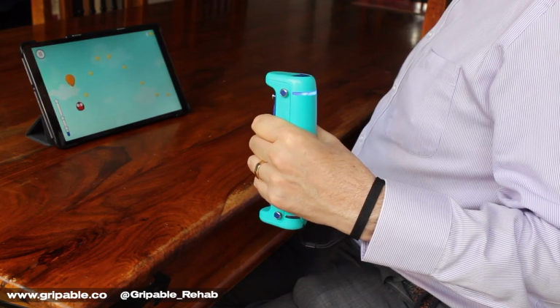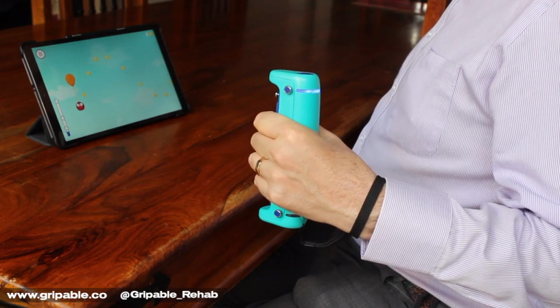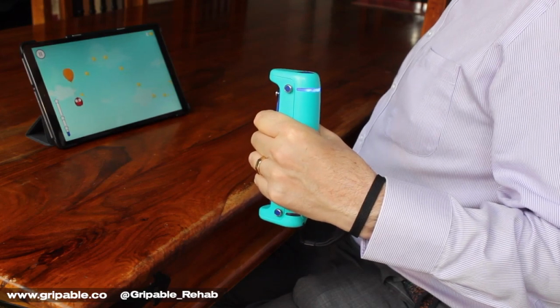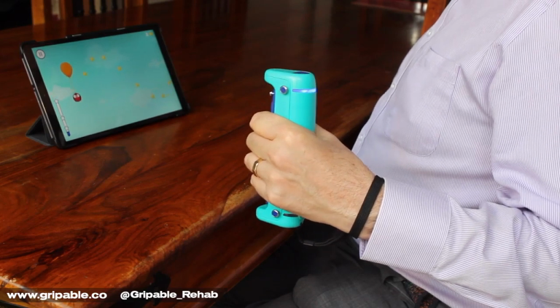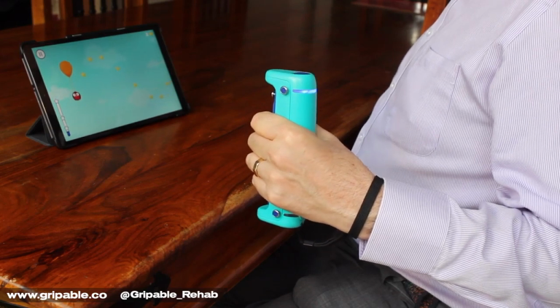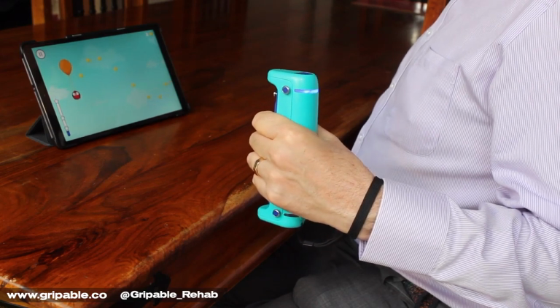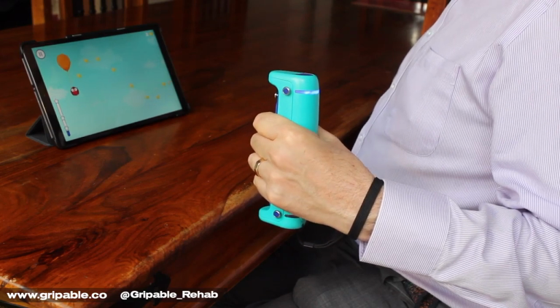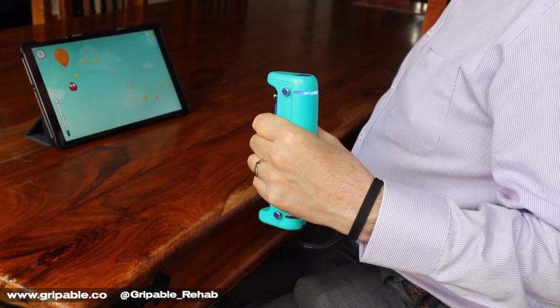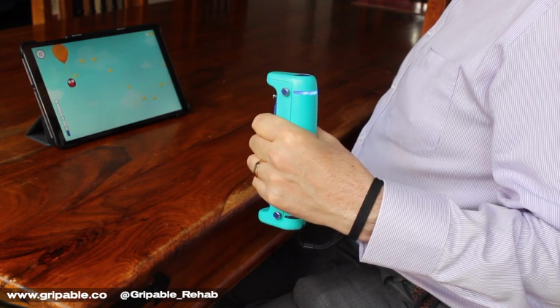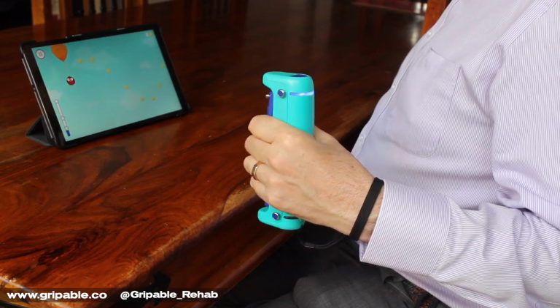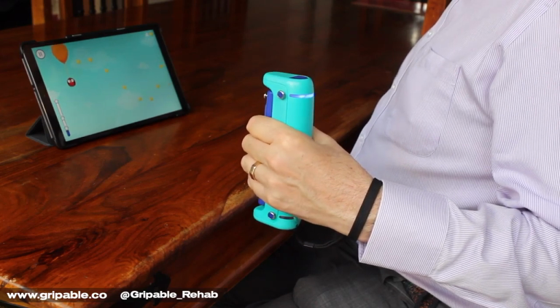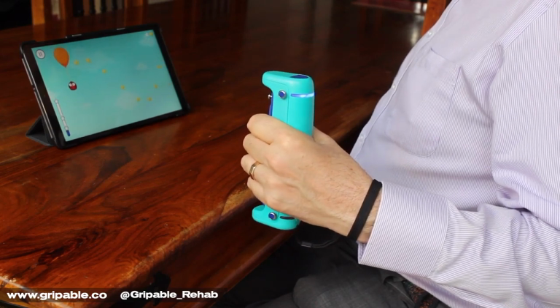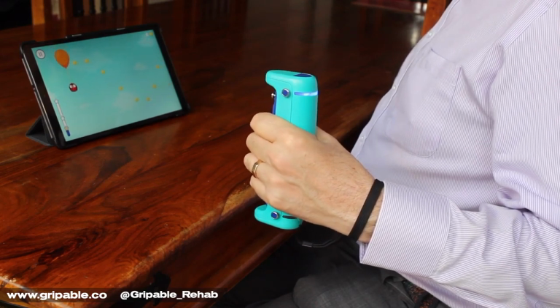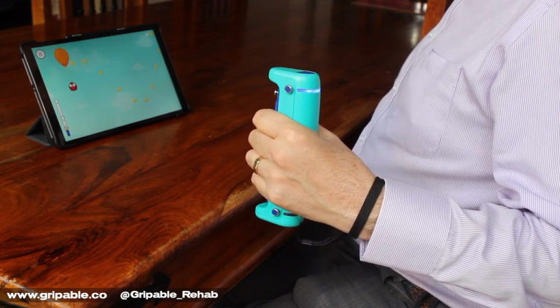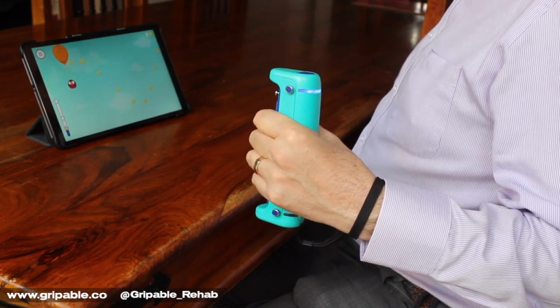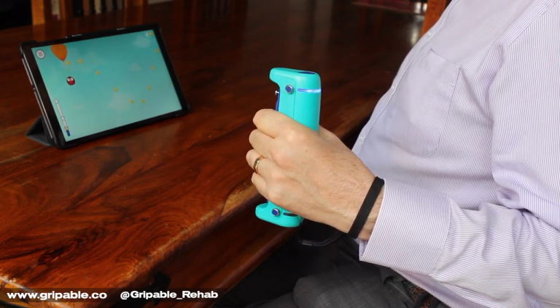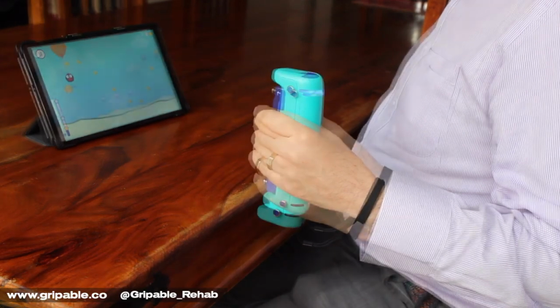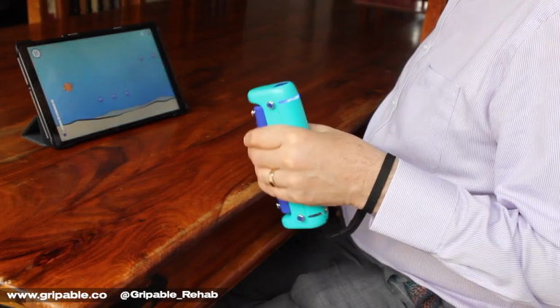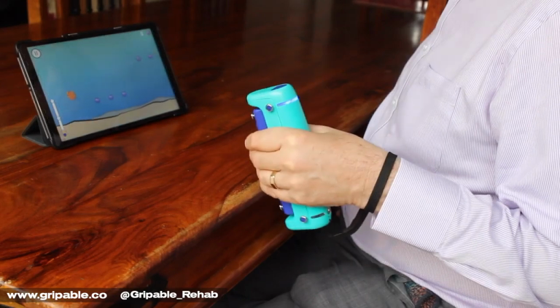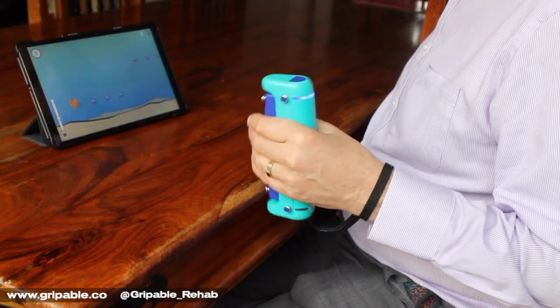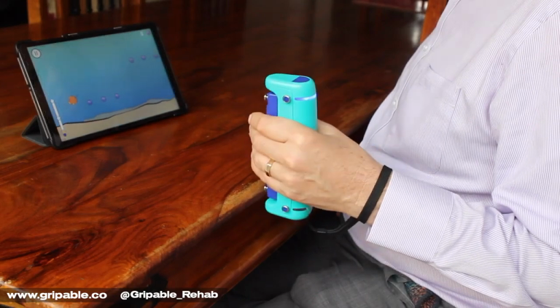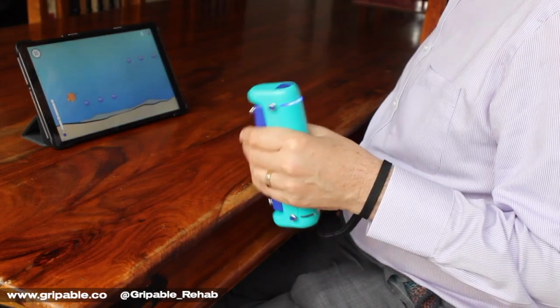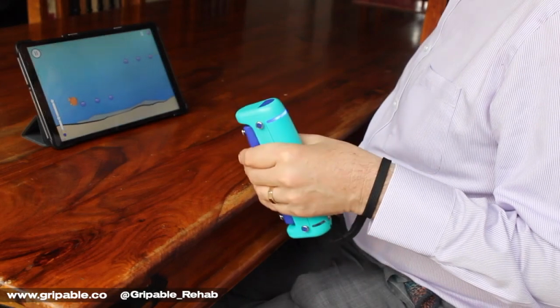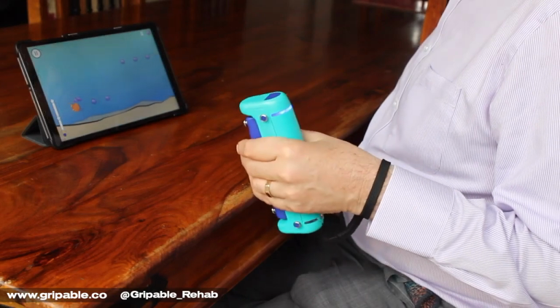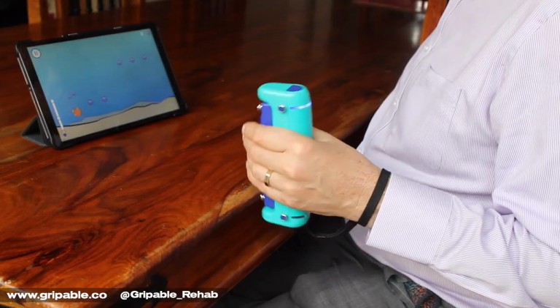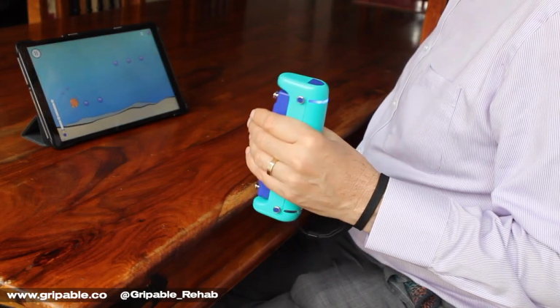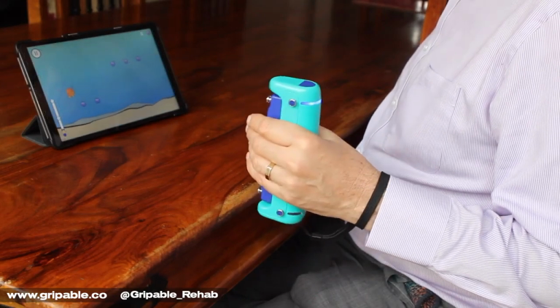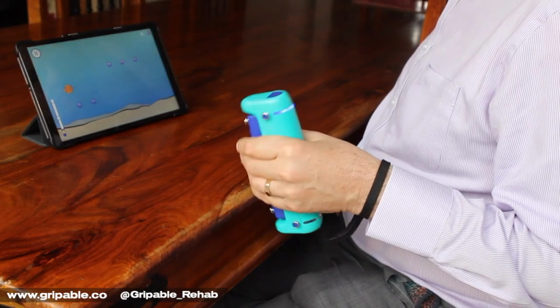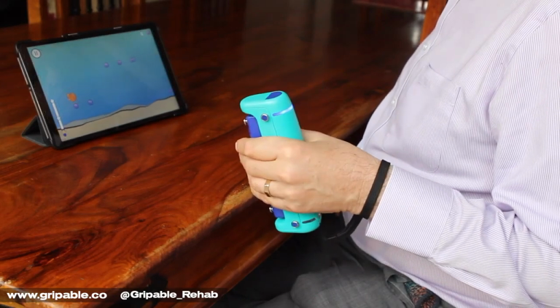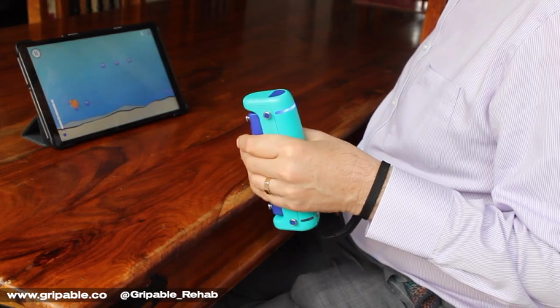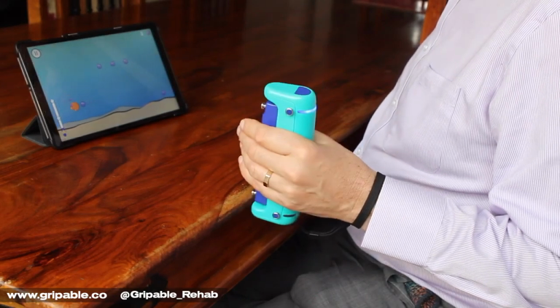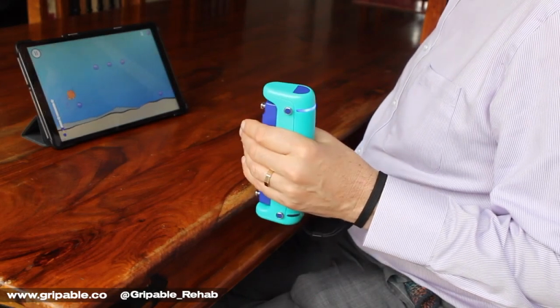For example, Balloon Buddies encourages controlled grip and release, whilst Pufferfish works on a full range of radial ulnar deviation.